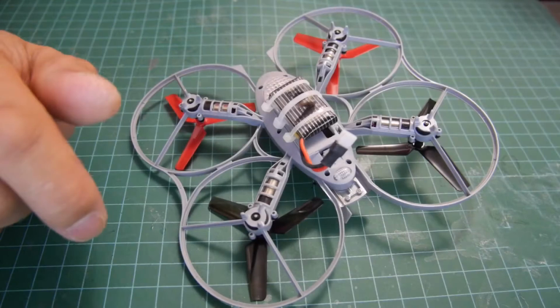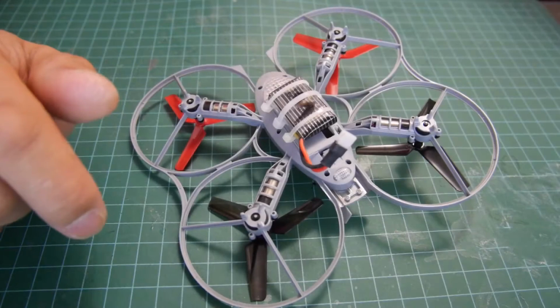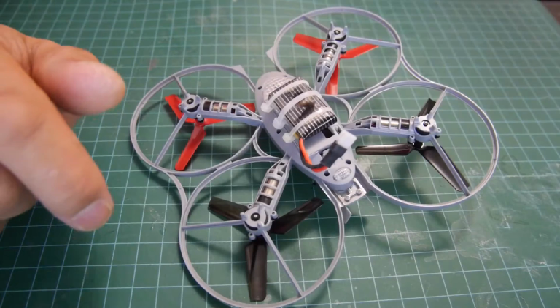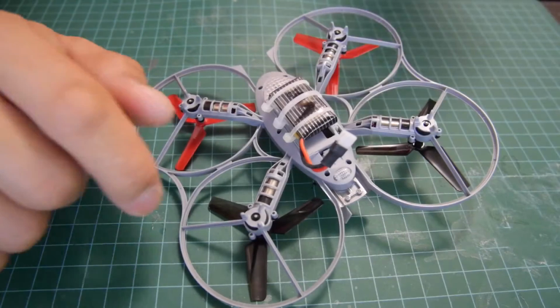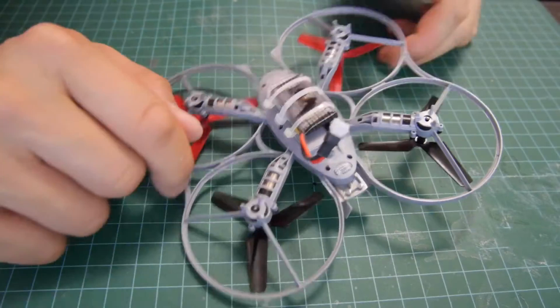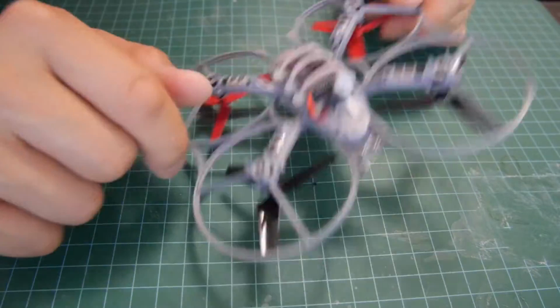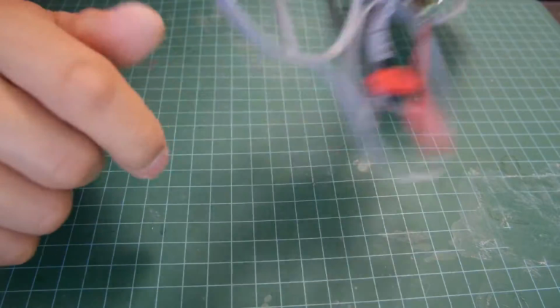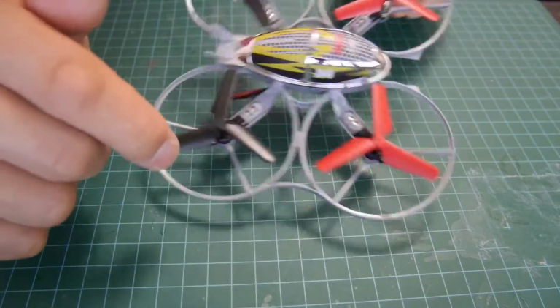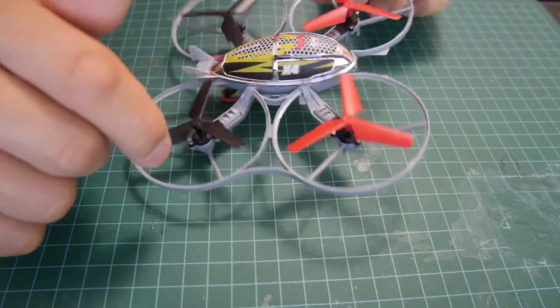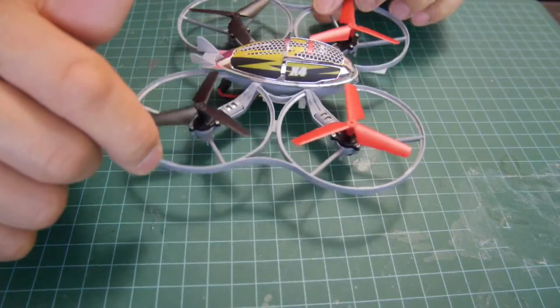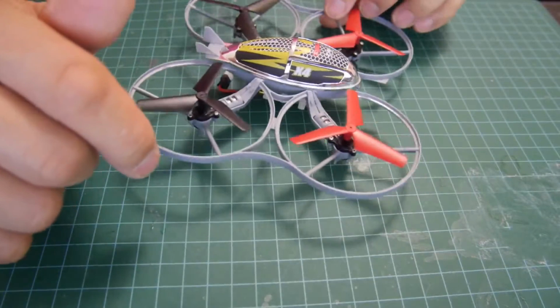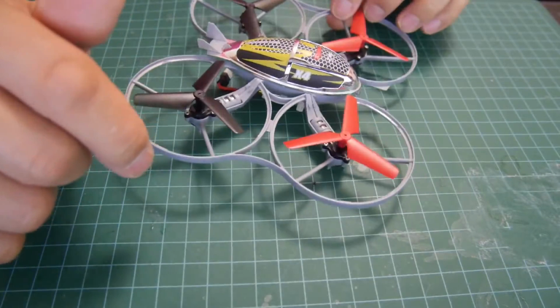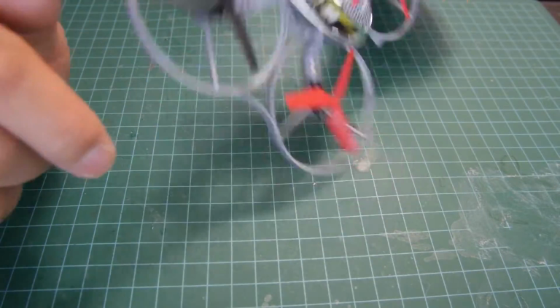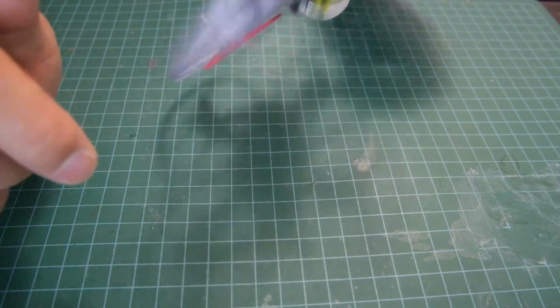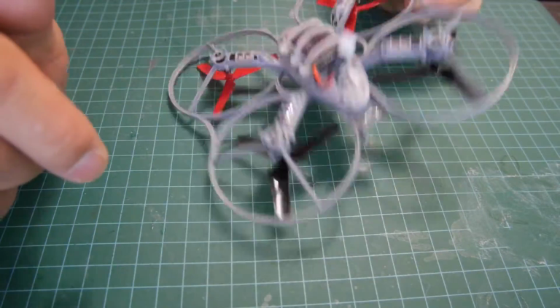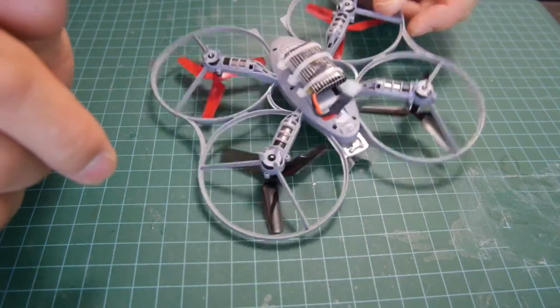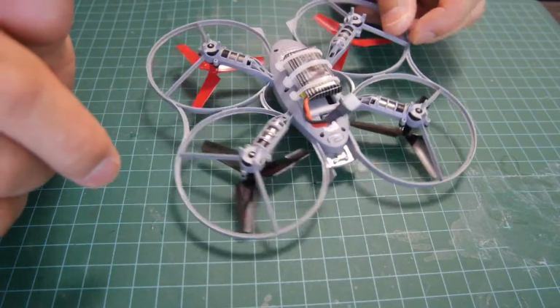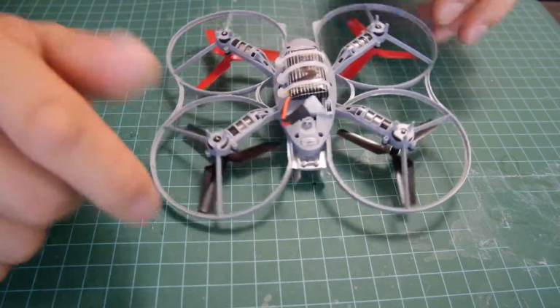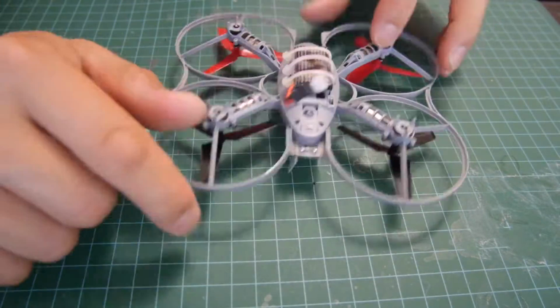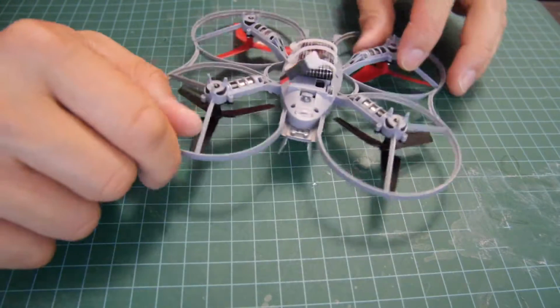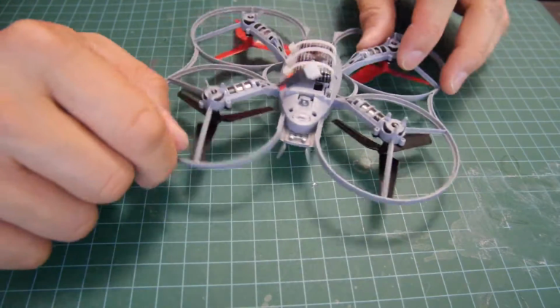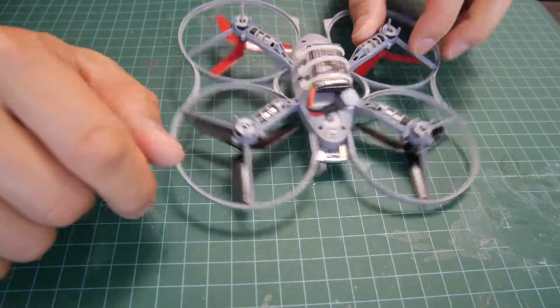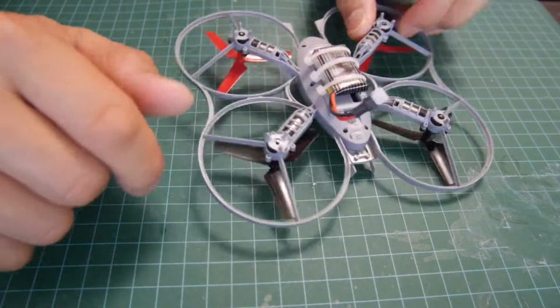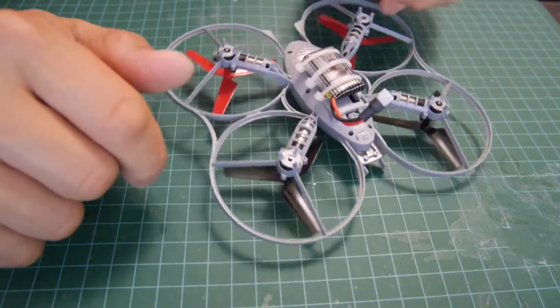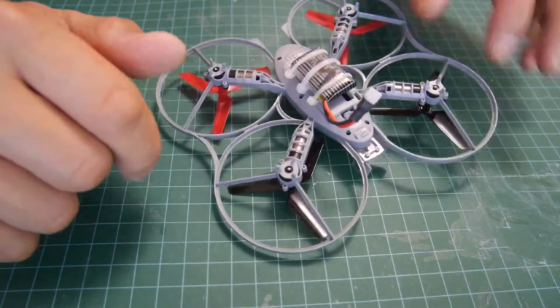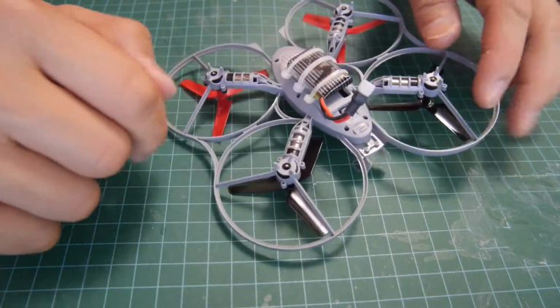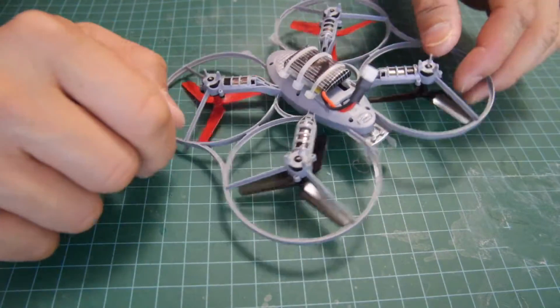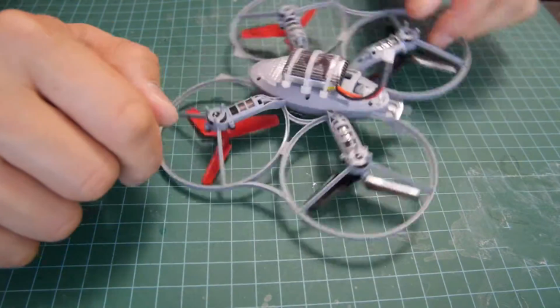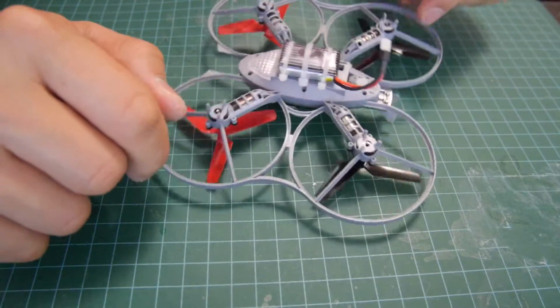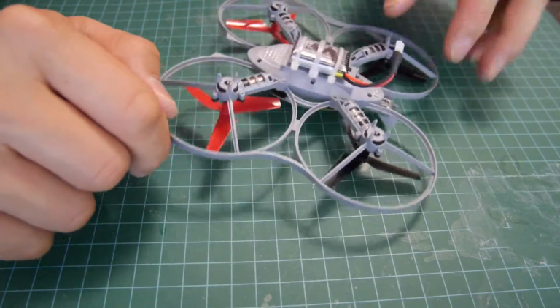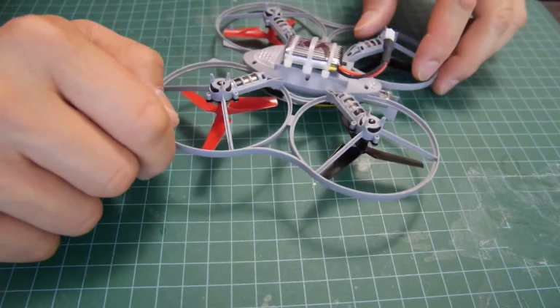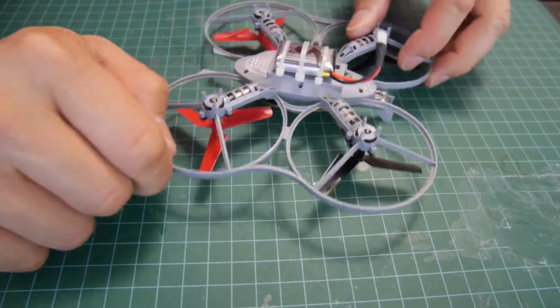Hey guys, in this video I want to do a really quick video showing you how to use different types of batteries with the SEMA X4.